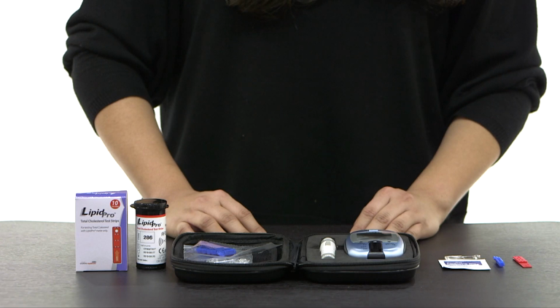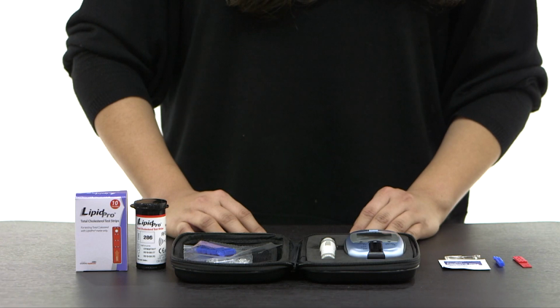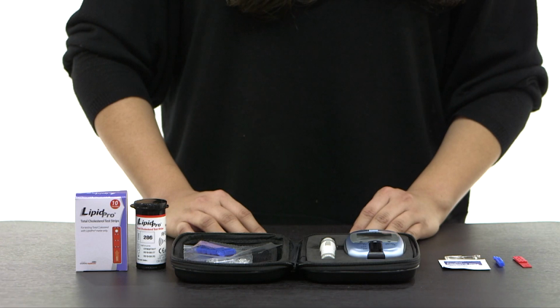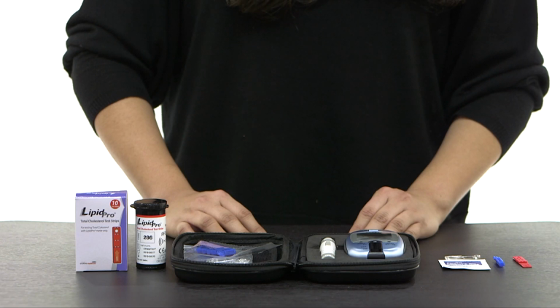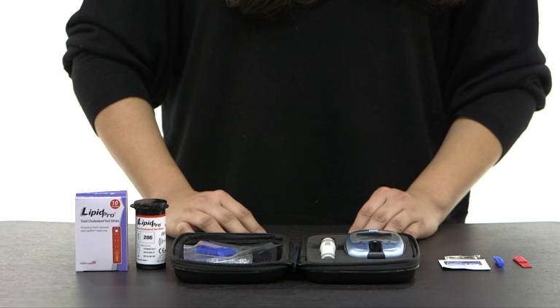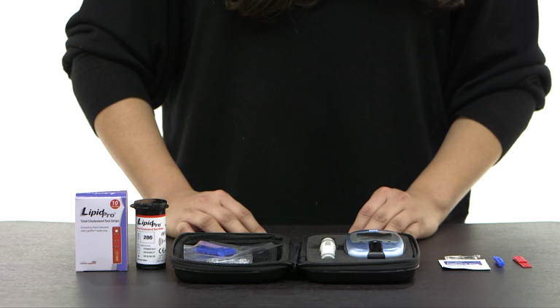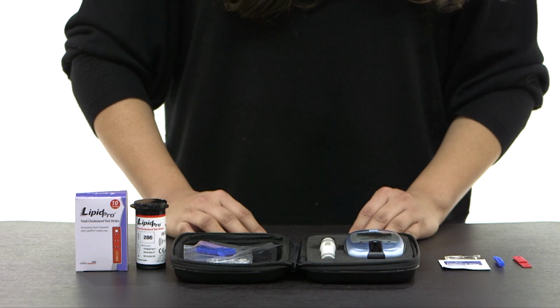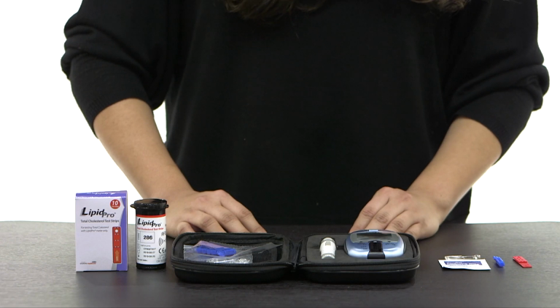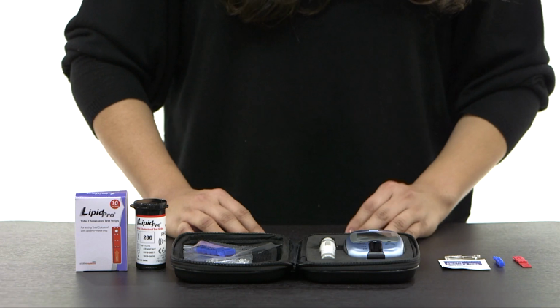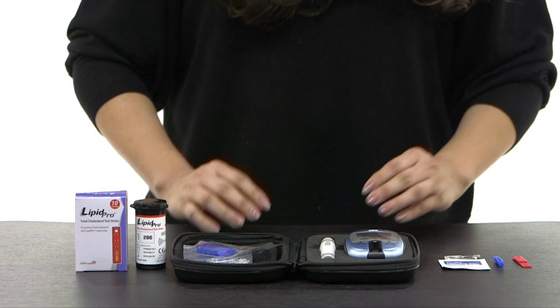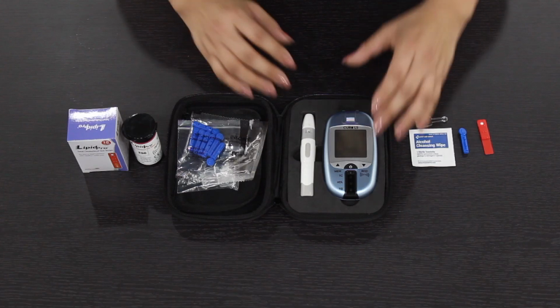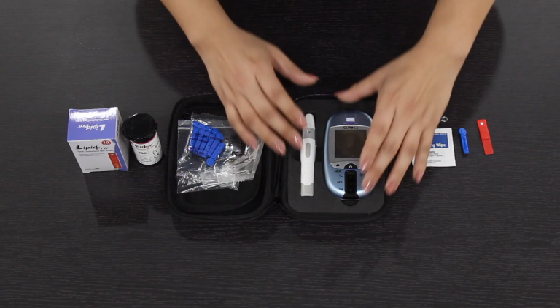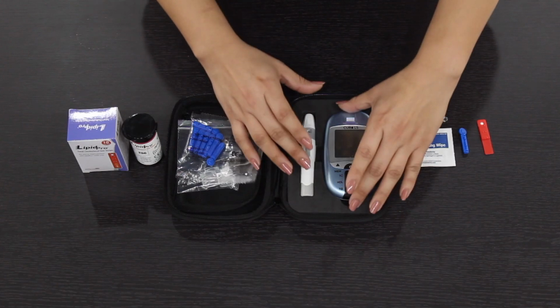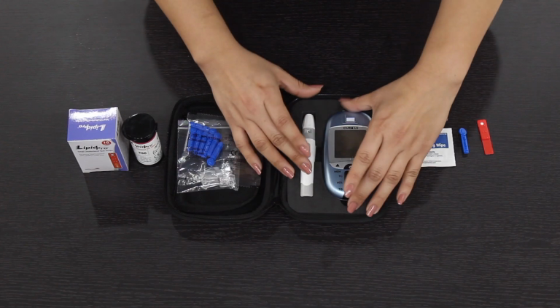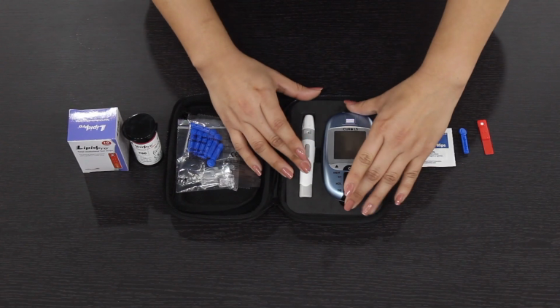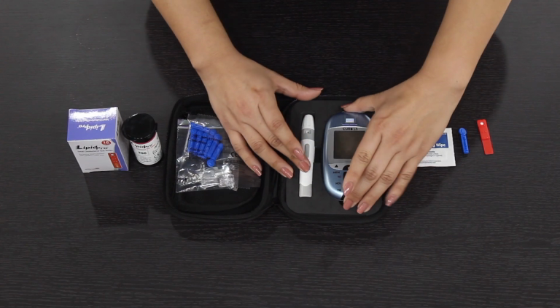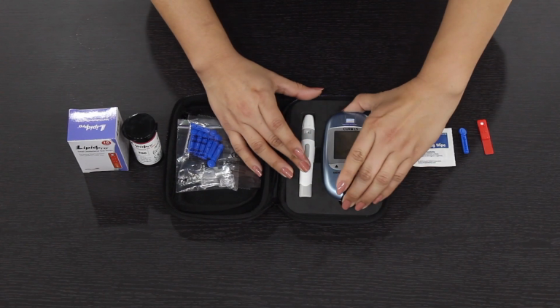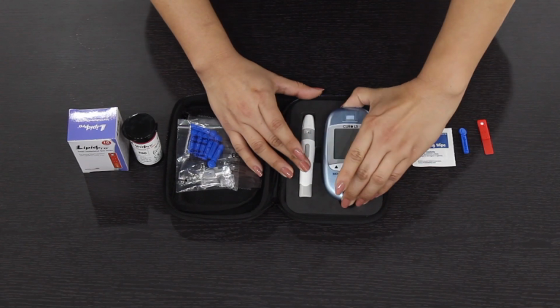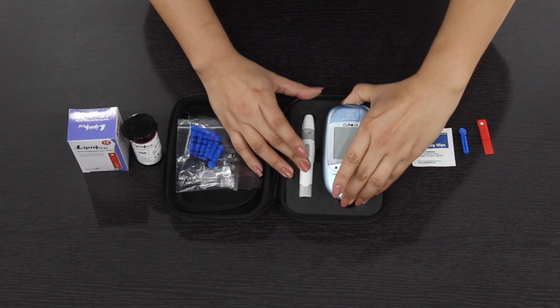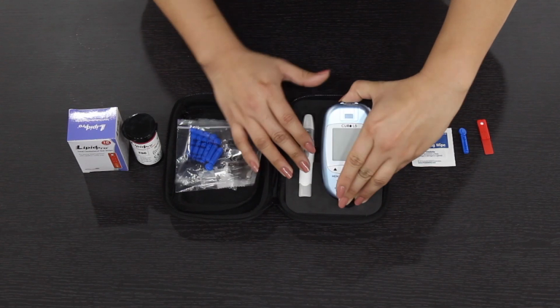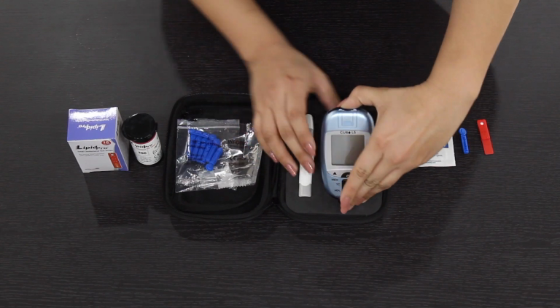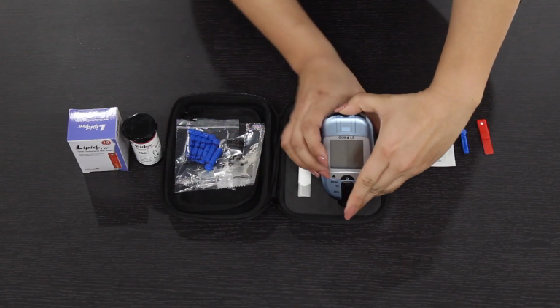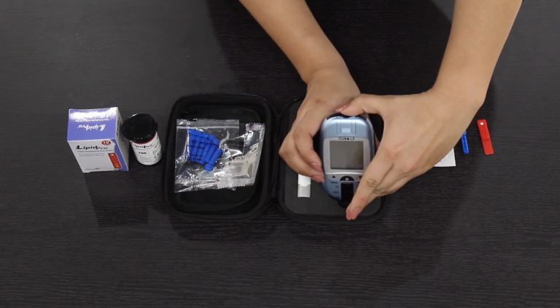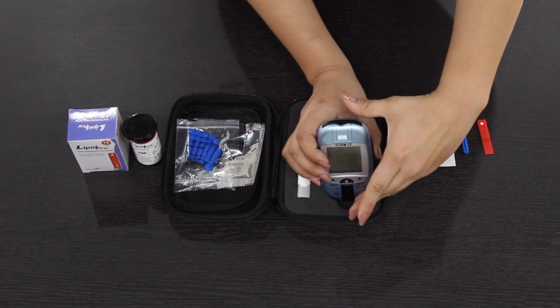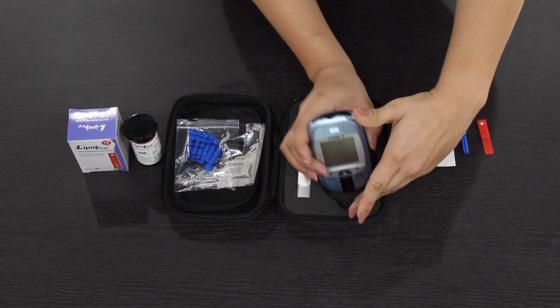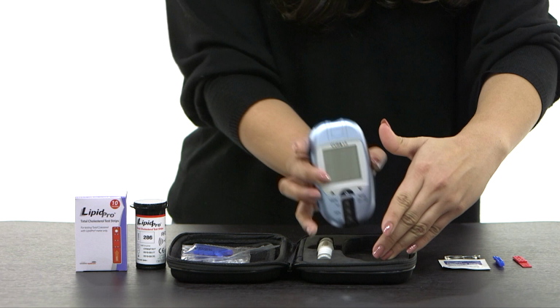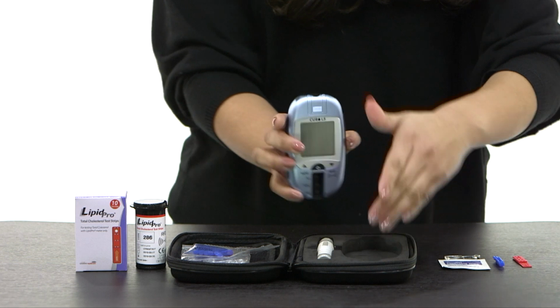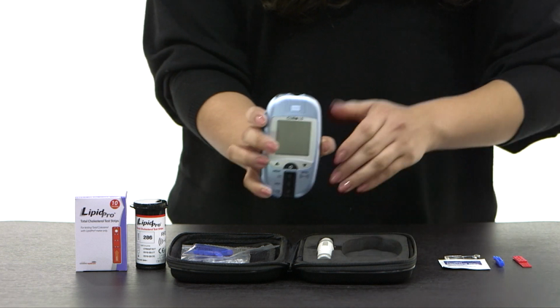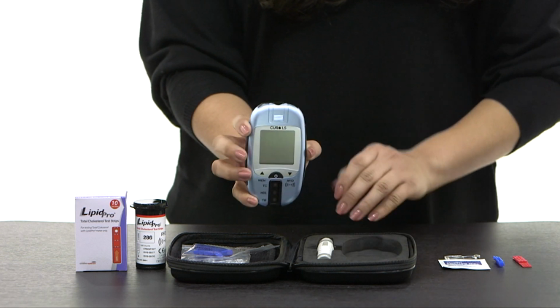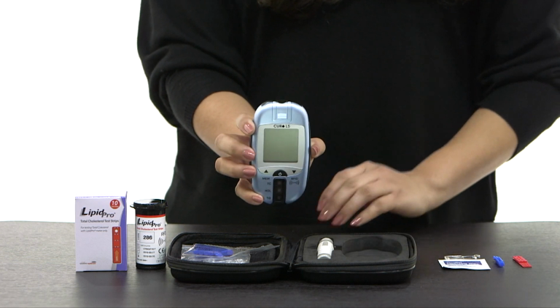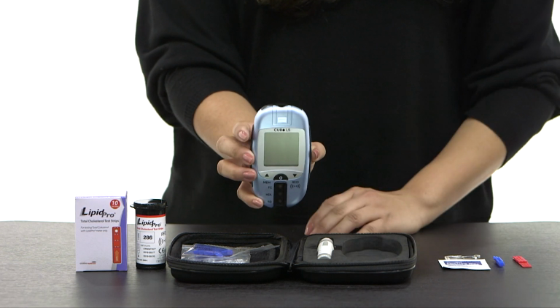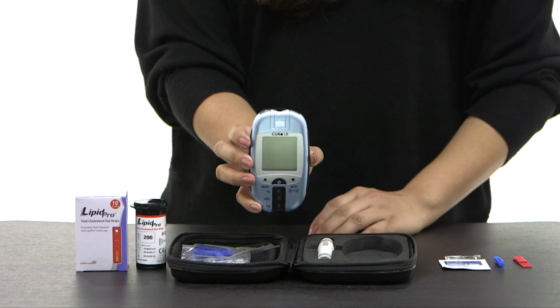Today we're going over how to measure your total cholesterol on the Kiro L5.